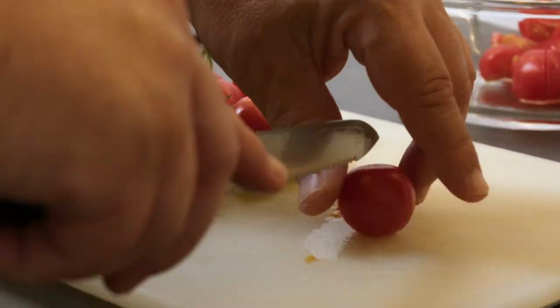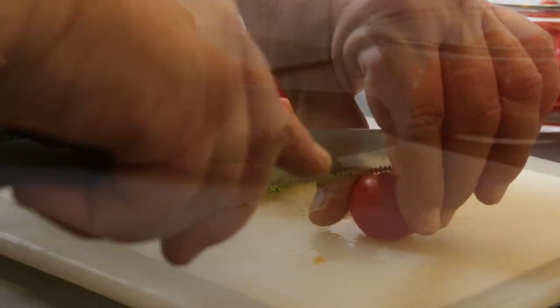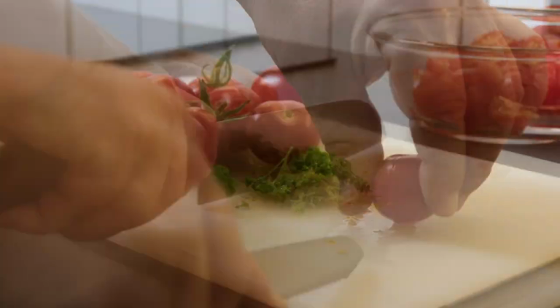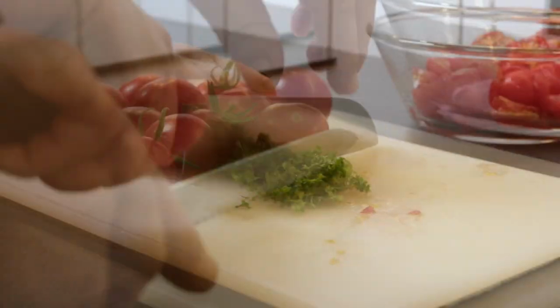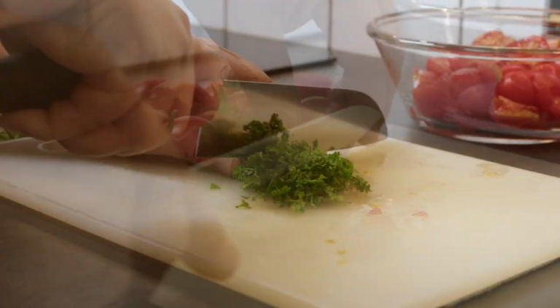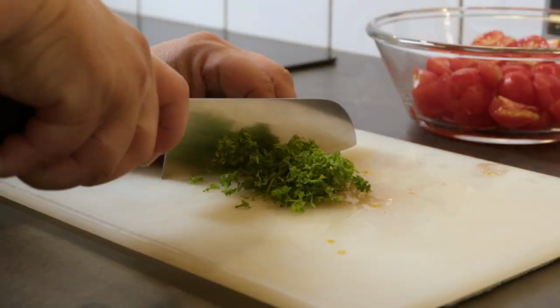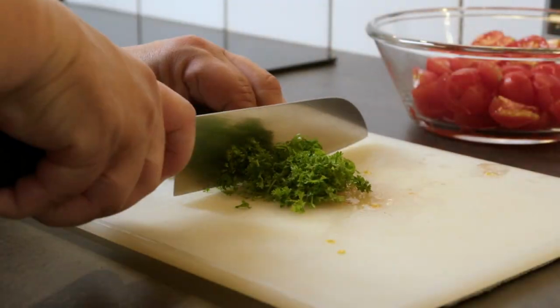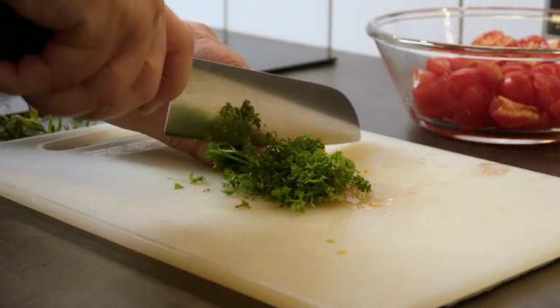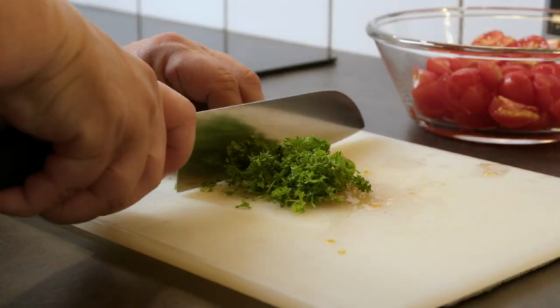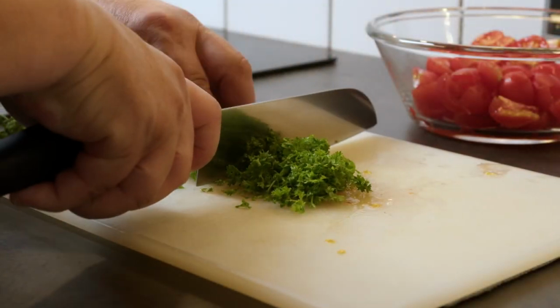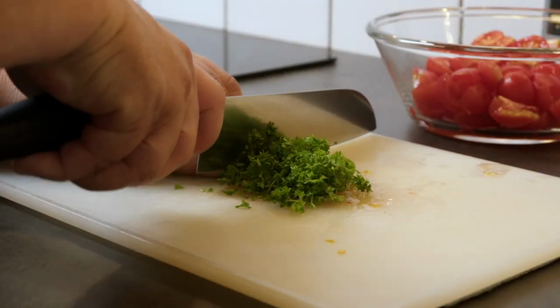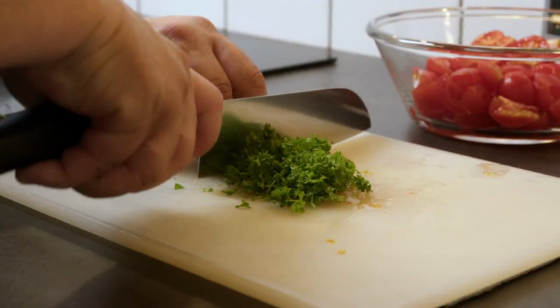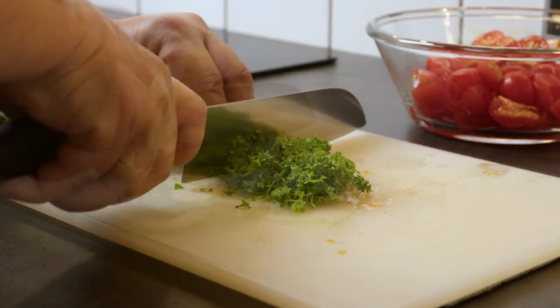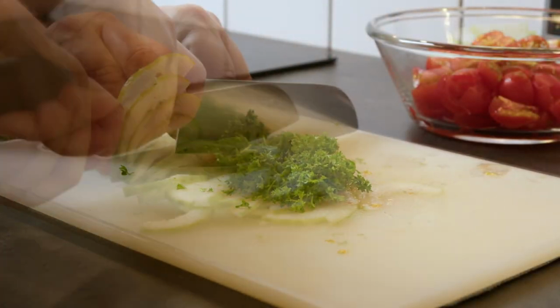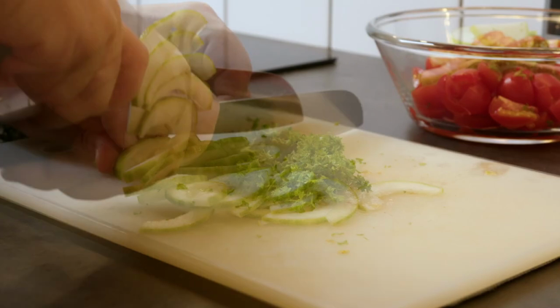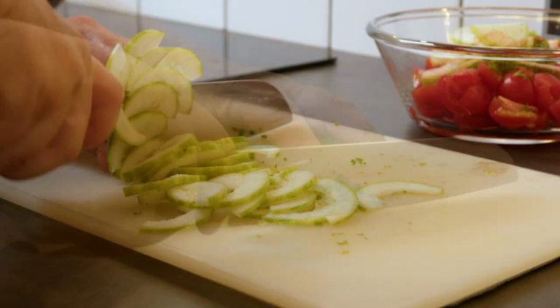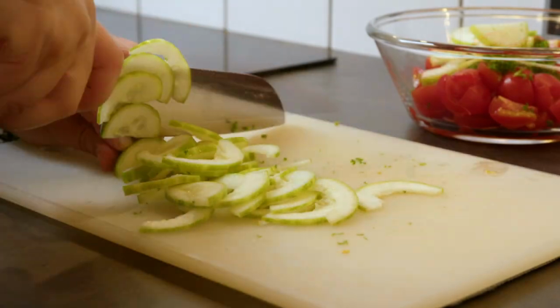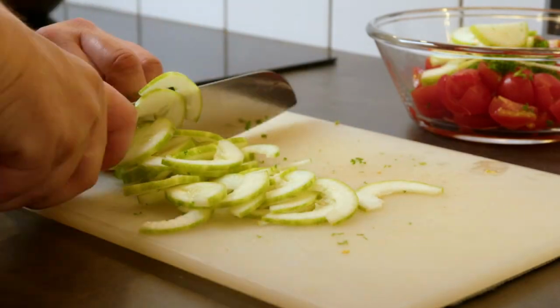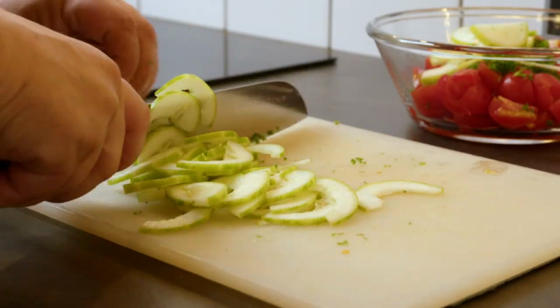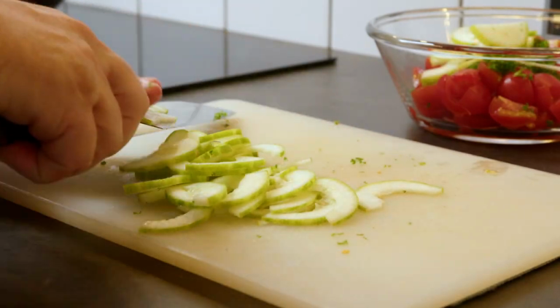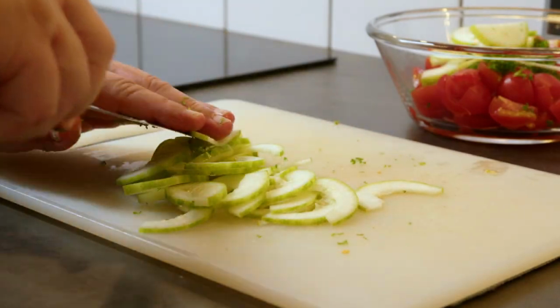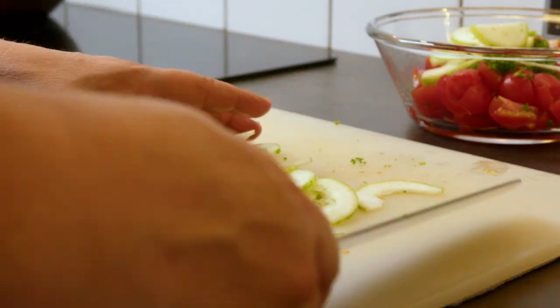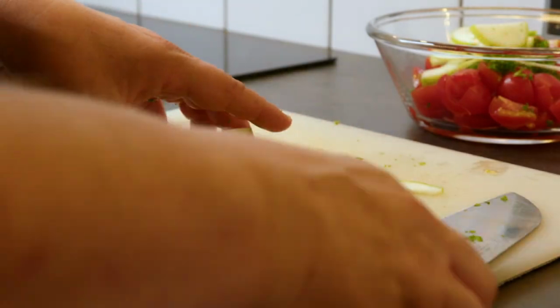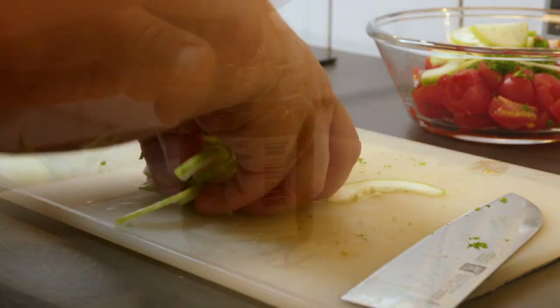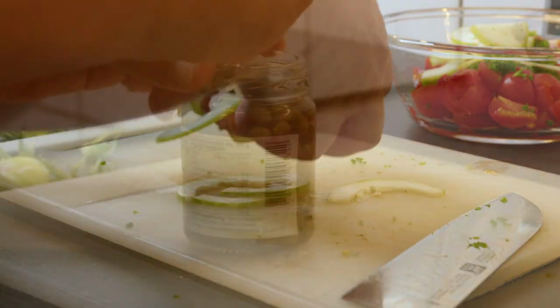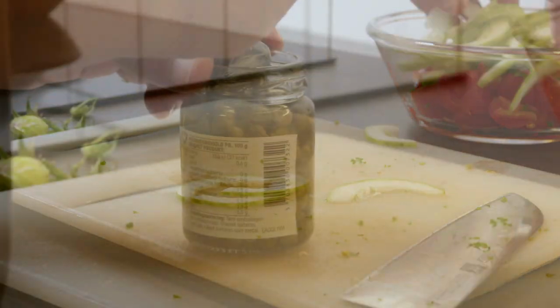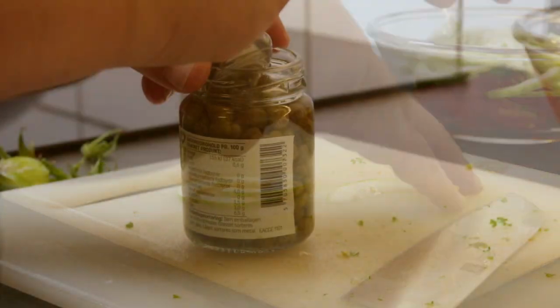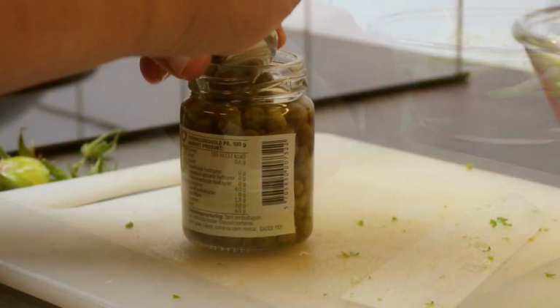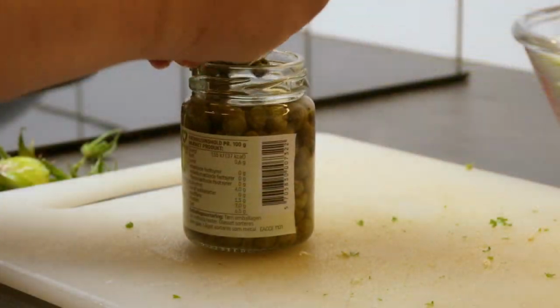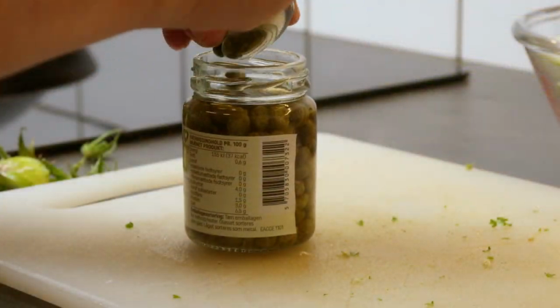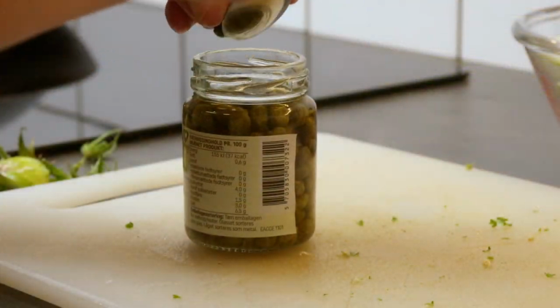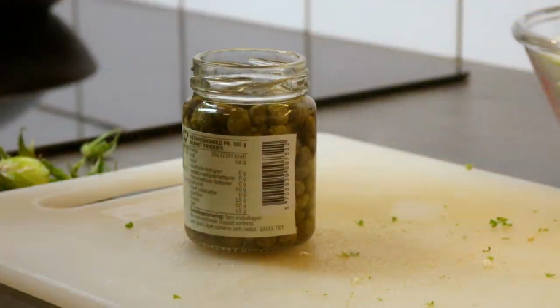Tomatoes, parsley, cucumbers, capers and I'm also adding quite a good portion of cheese.